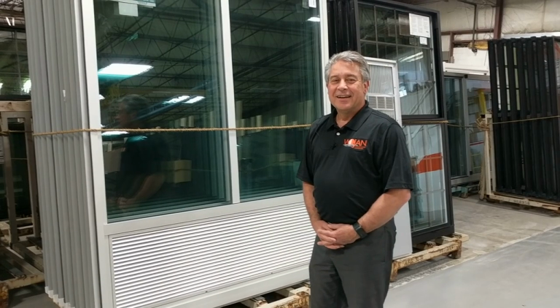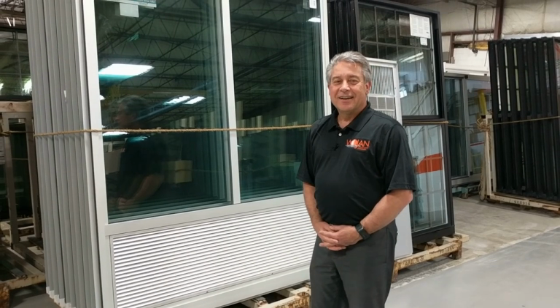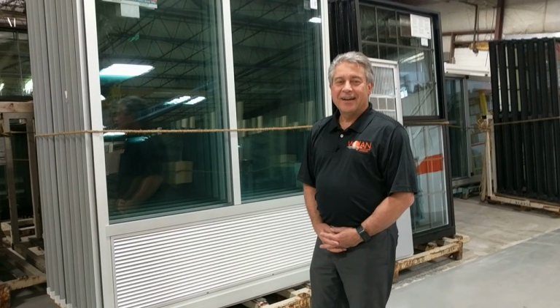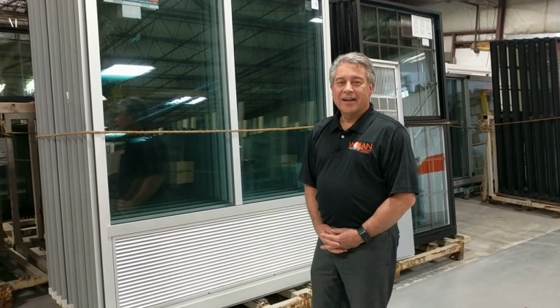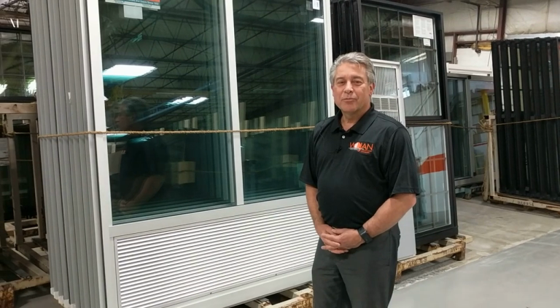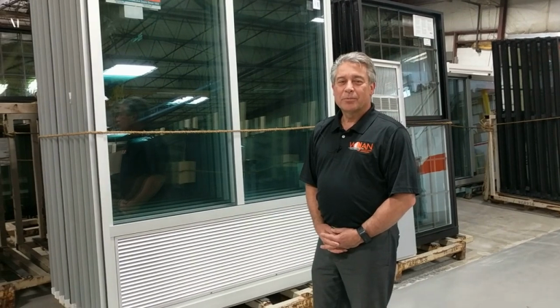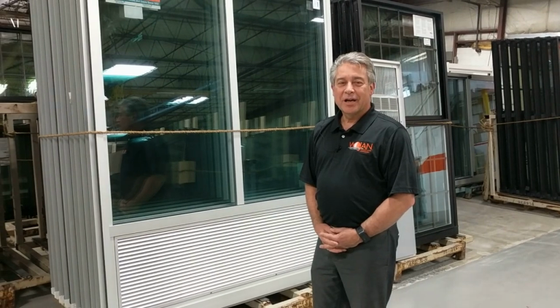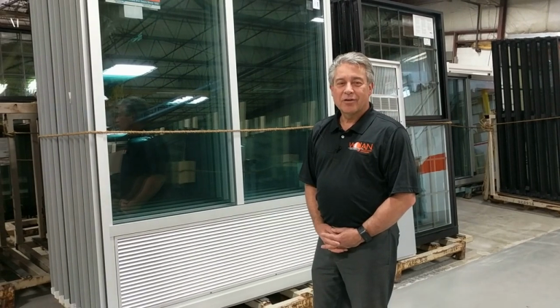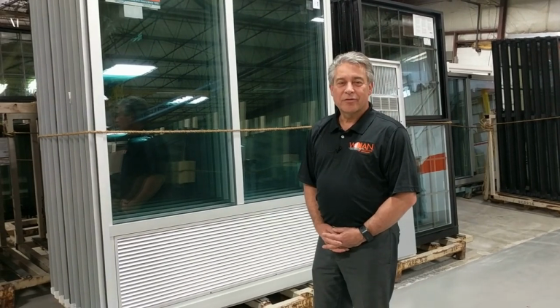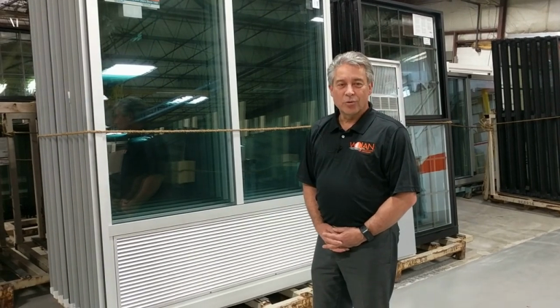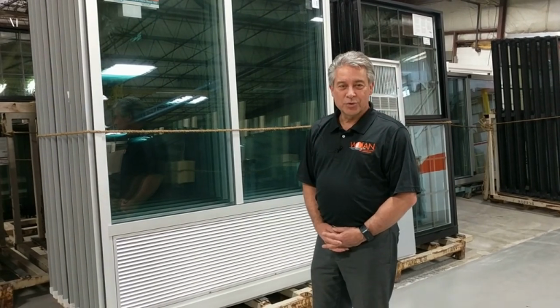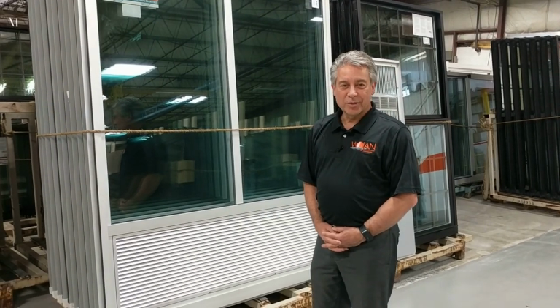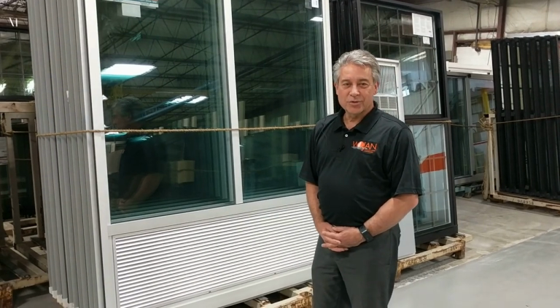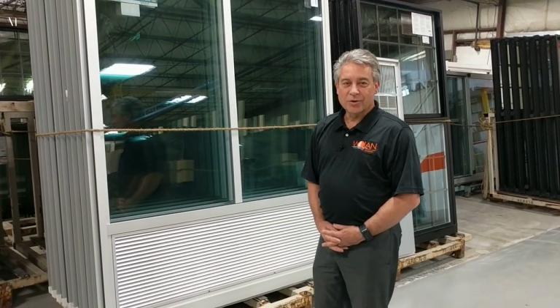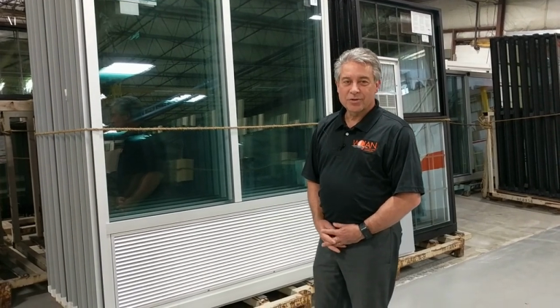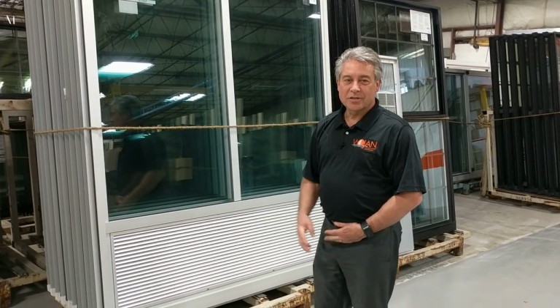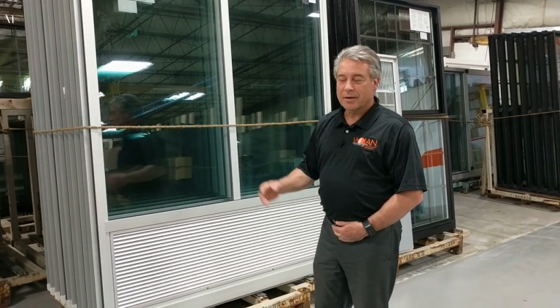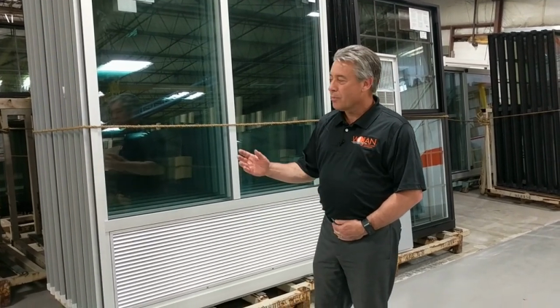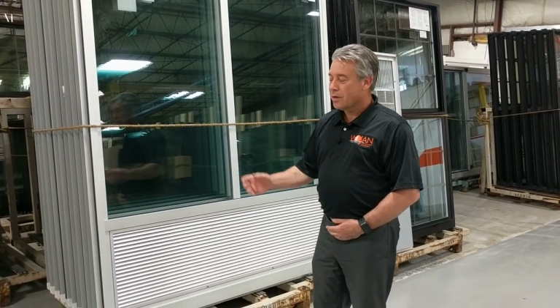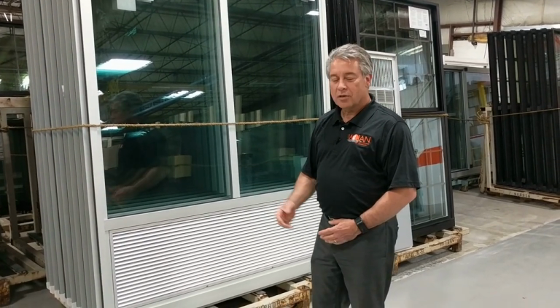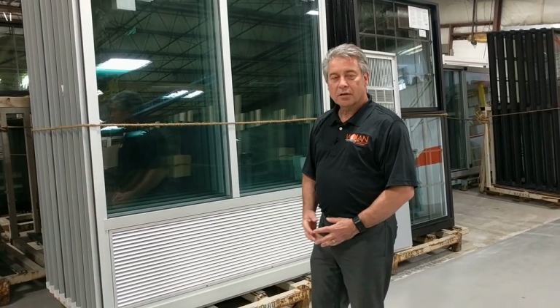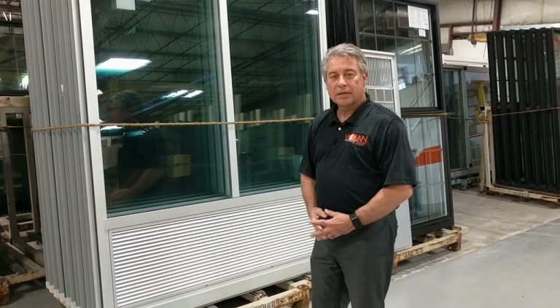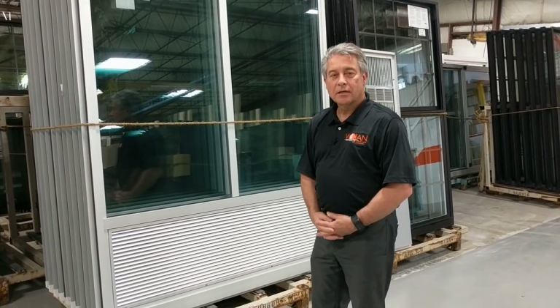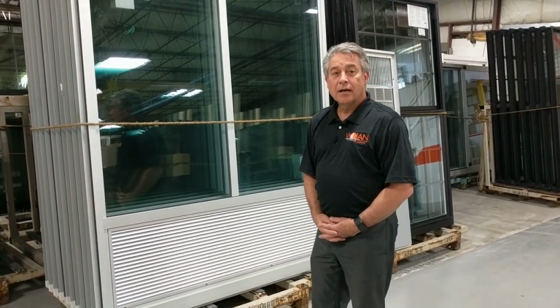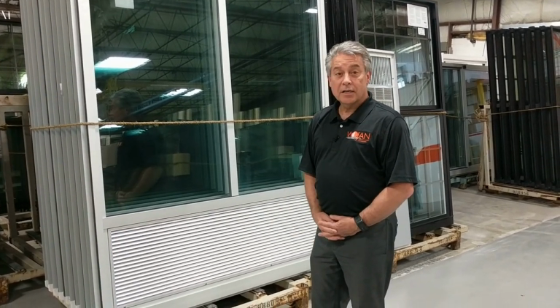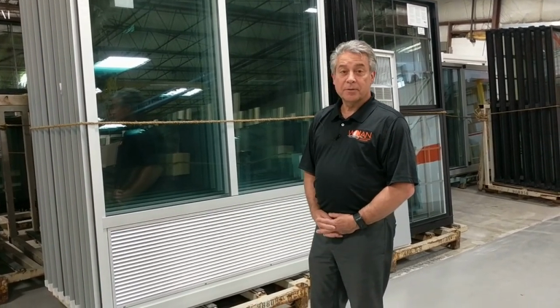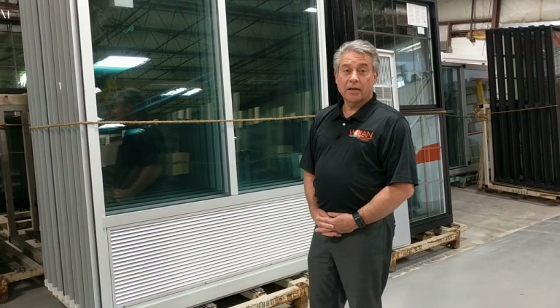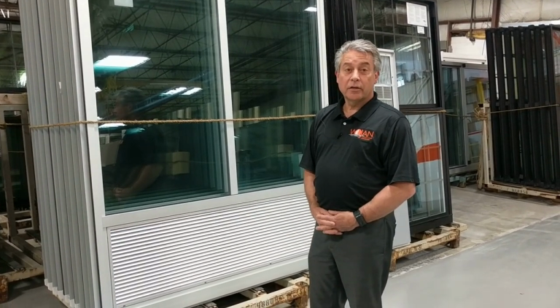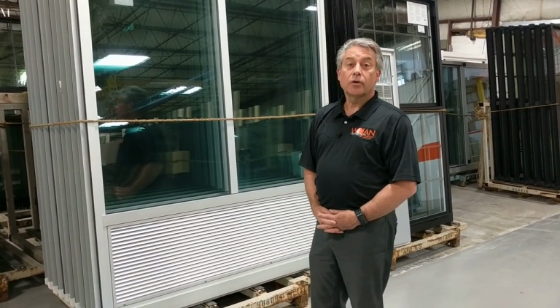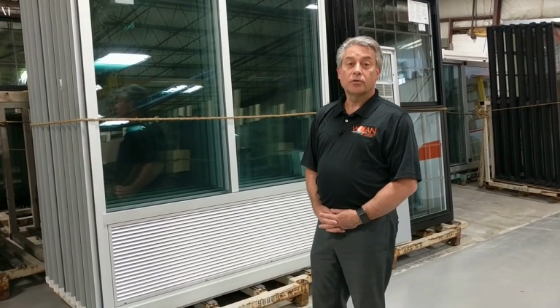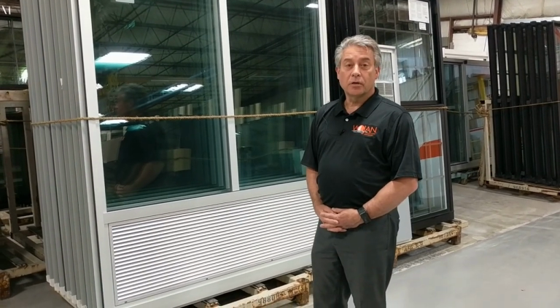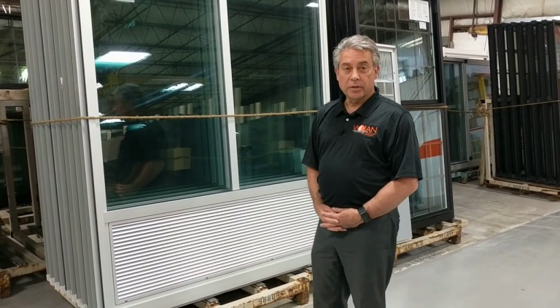Hi, I'm Rick Pagano. I'm from Wojan Windows and Doors and today we wanted to talk about hospitality or hotel windows.